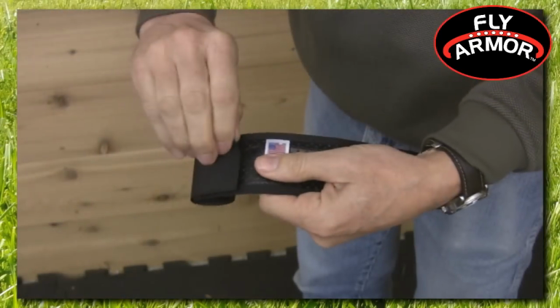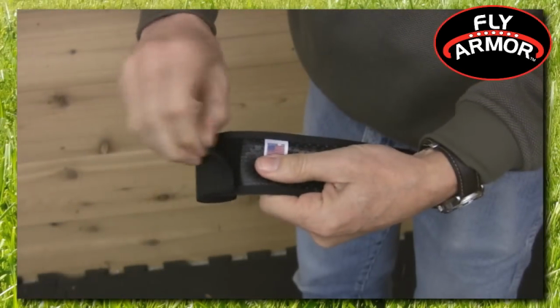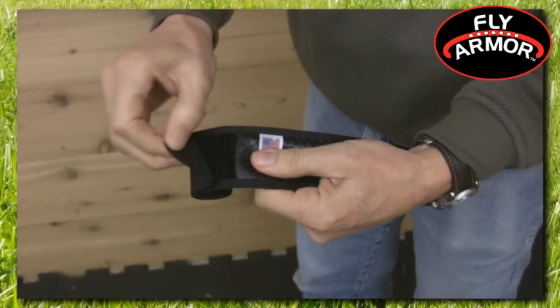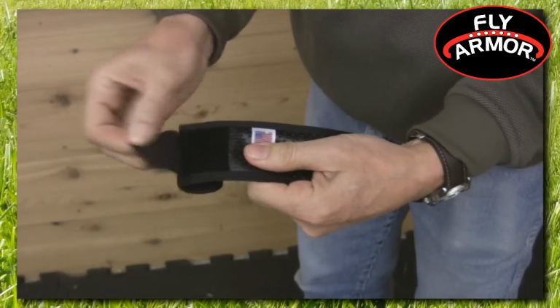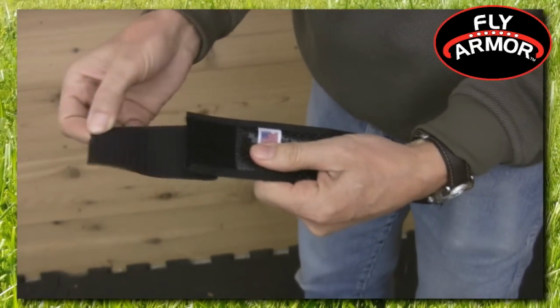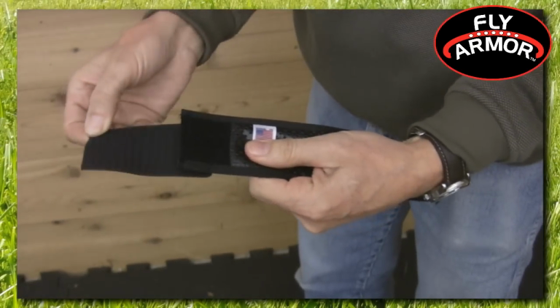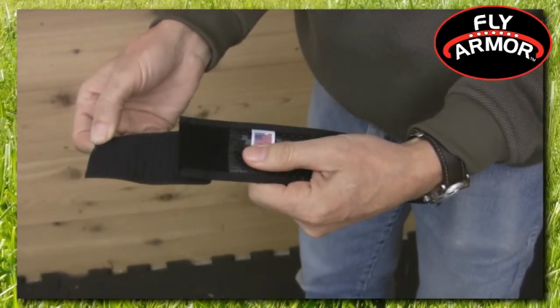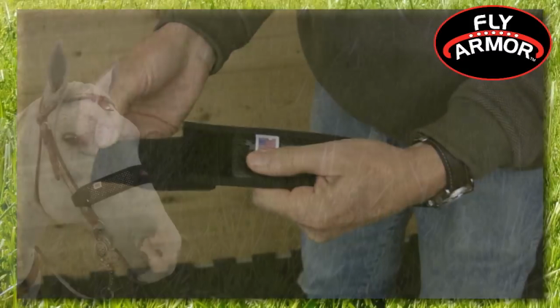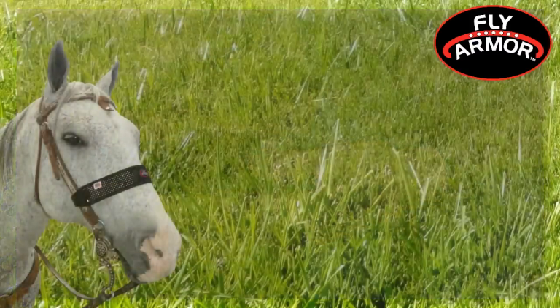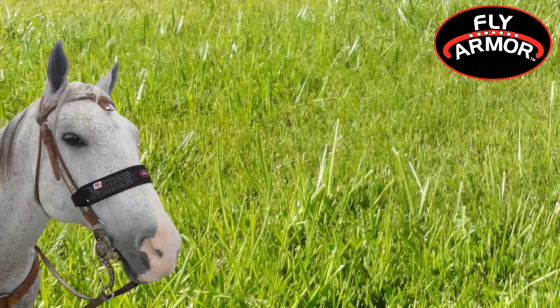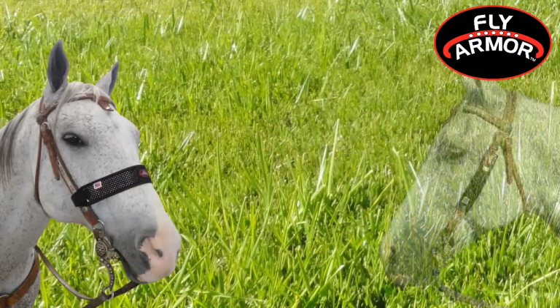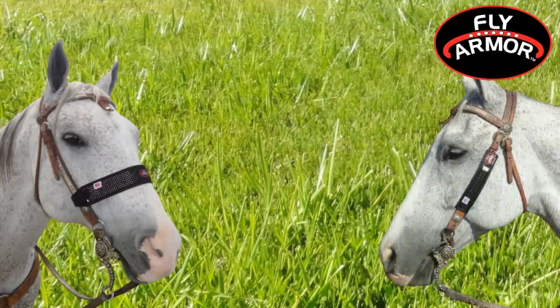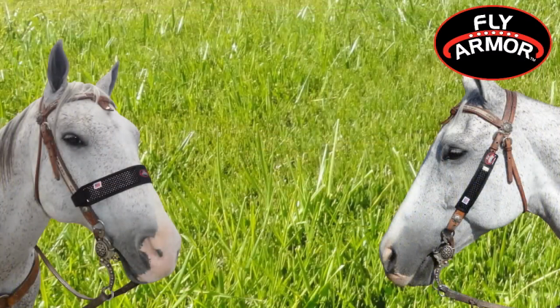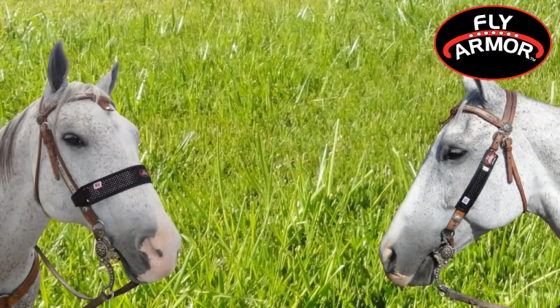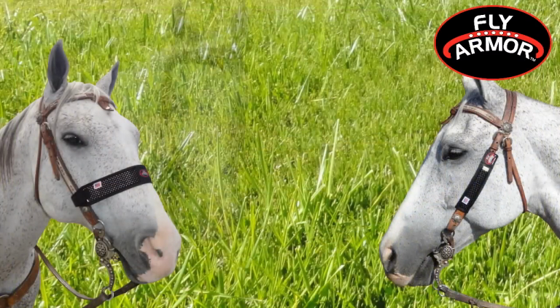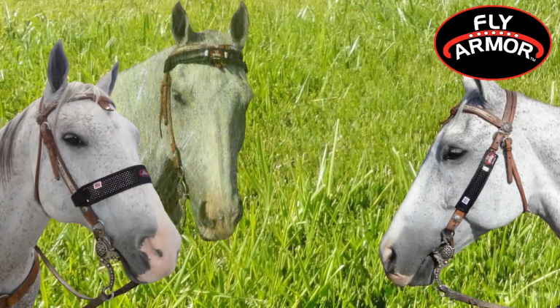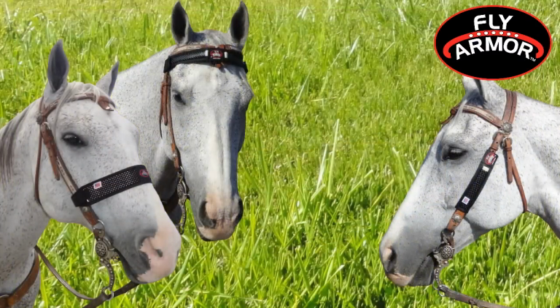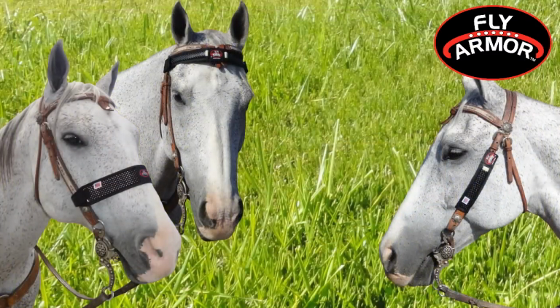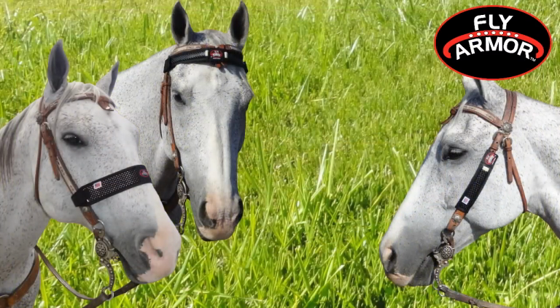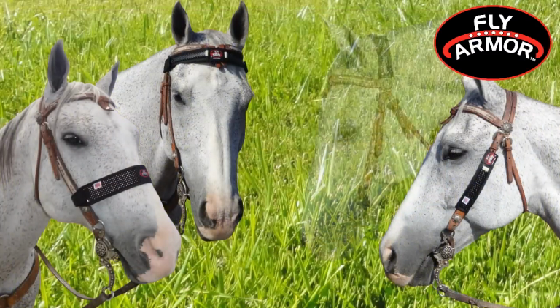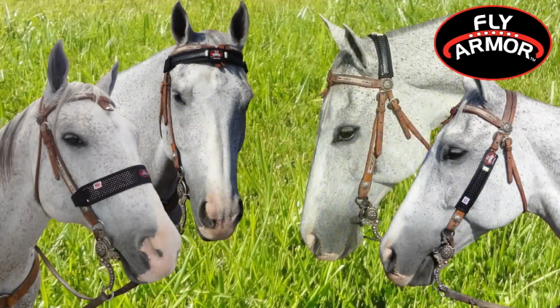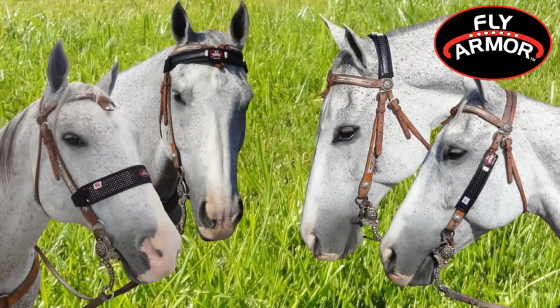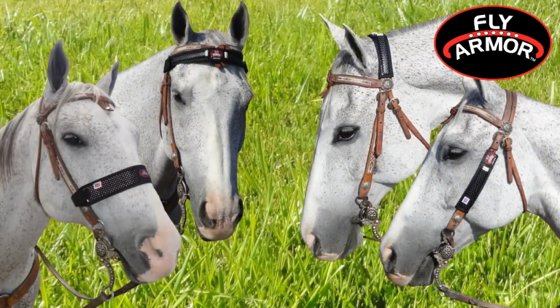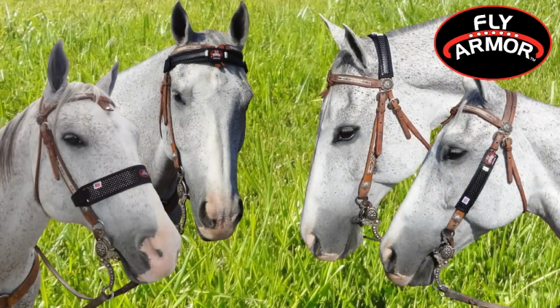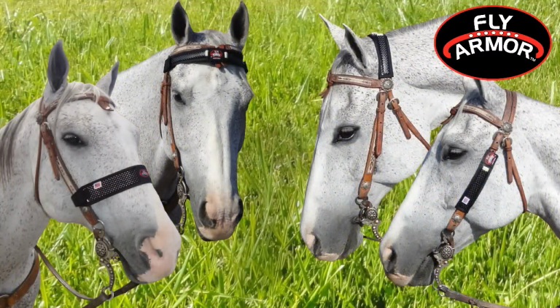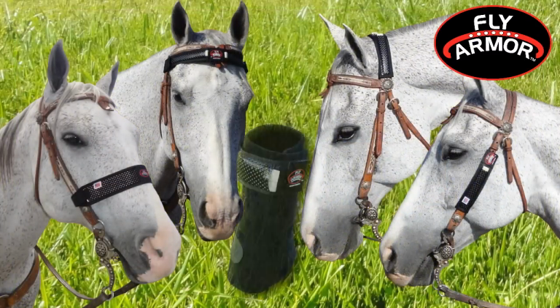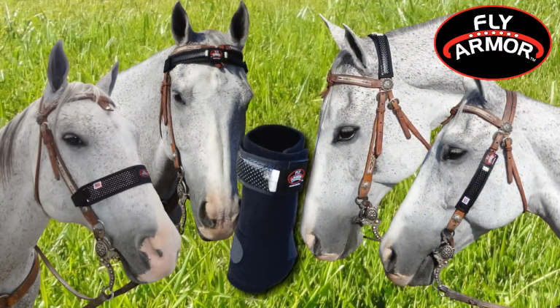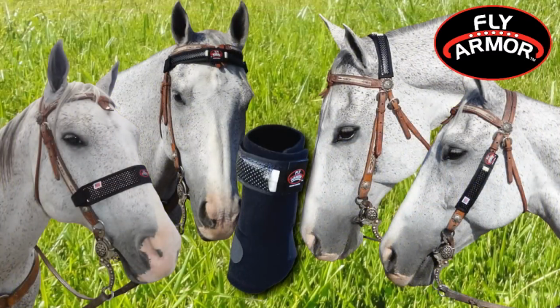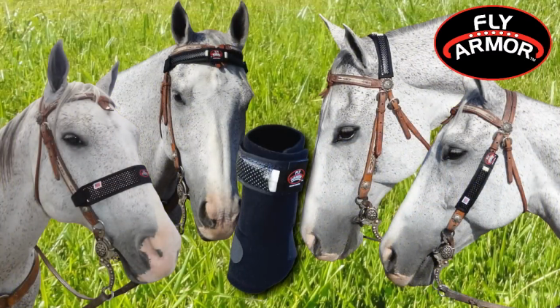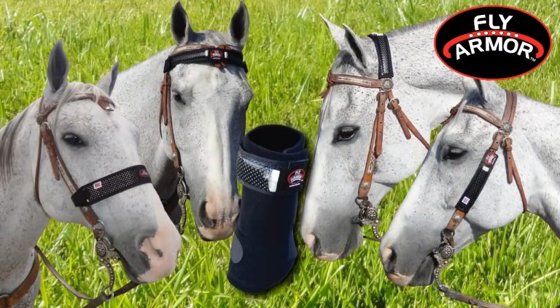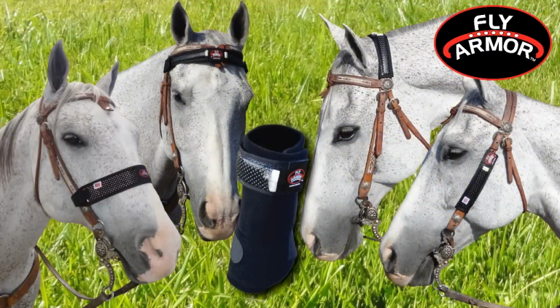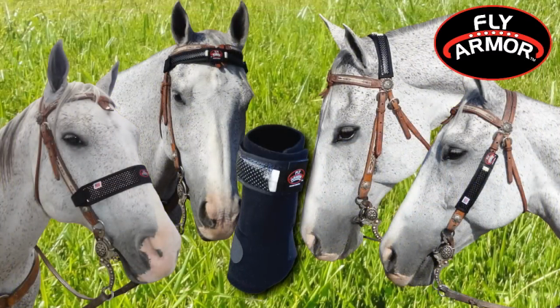Attach FlyArmor with Velcro as nose bands, cheek bands, brow bands, palm bands, or to sports medicine boots and various tack.